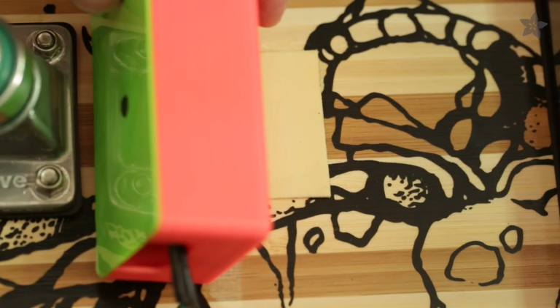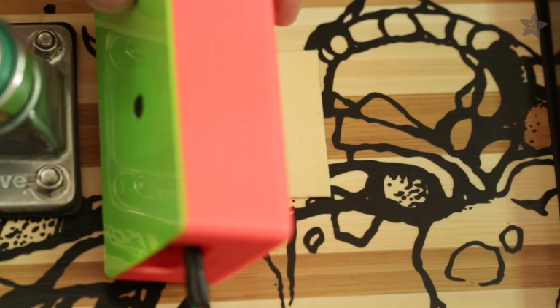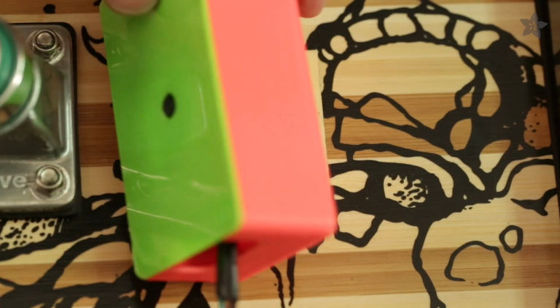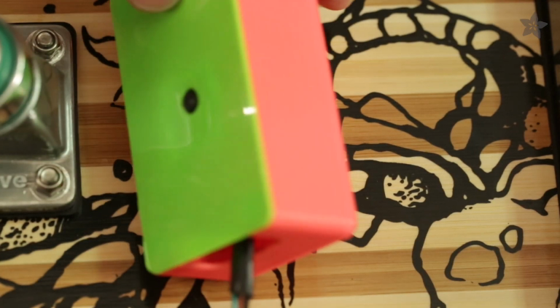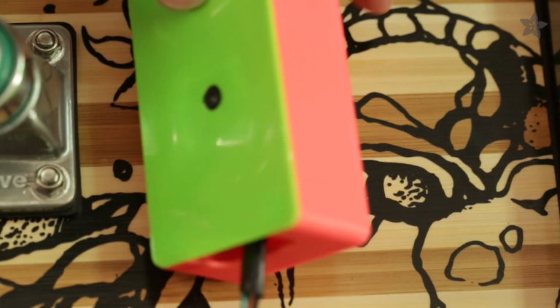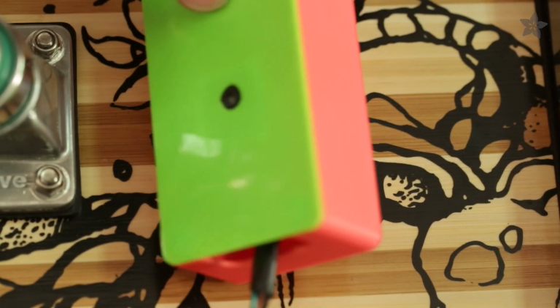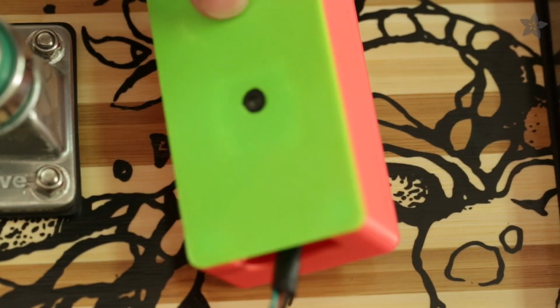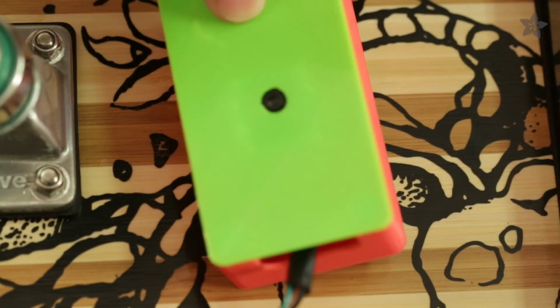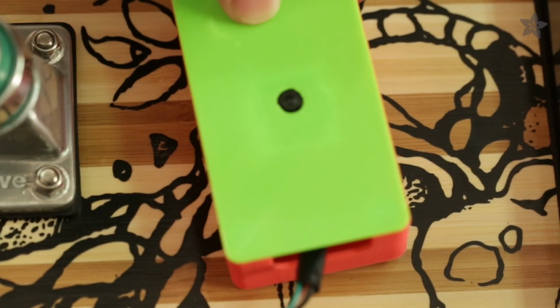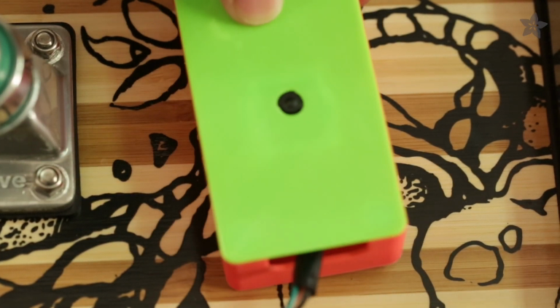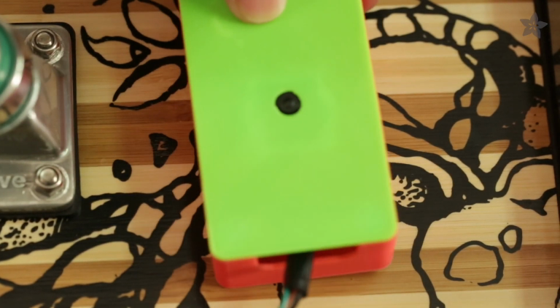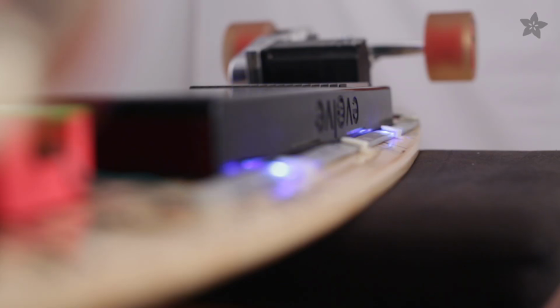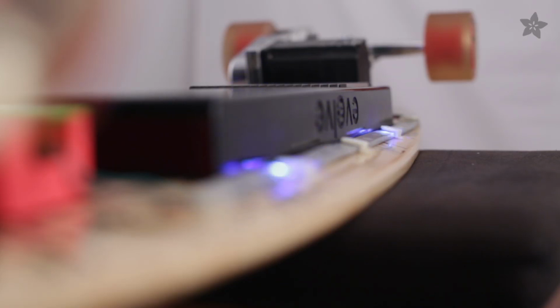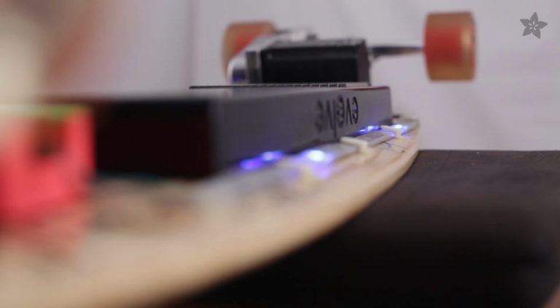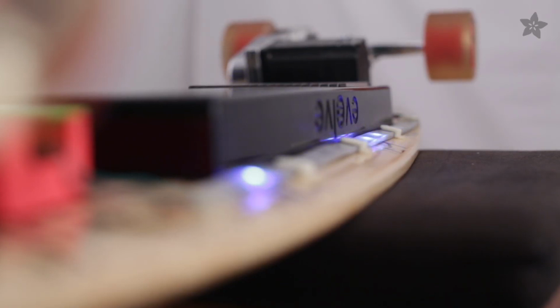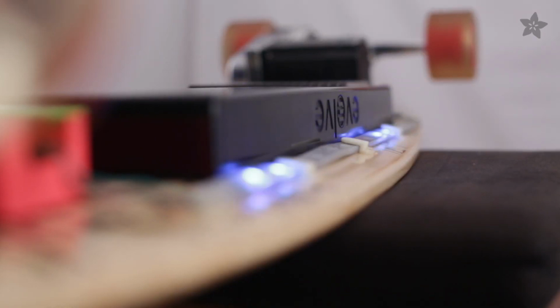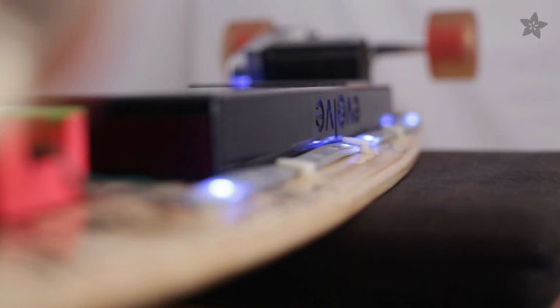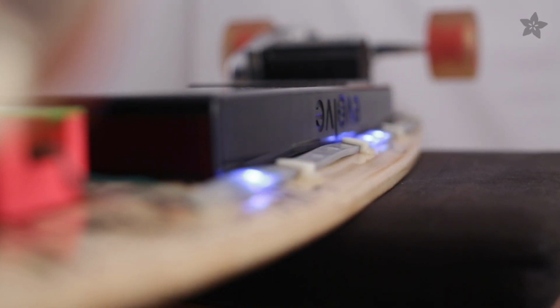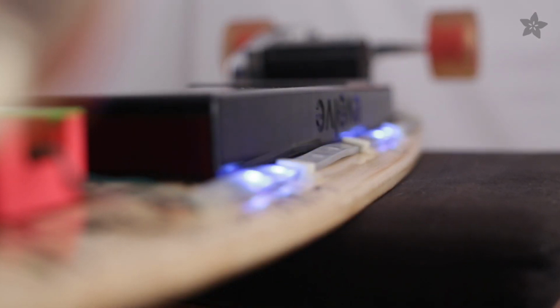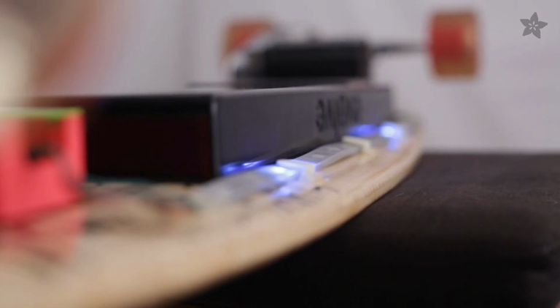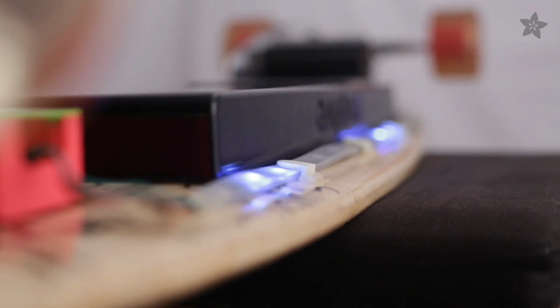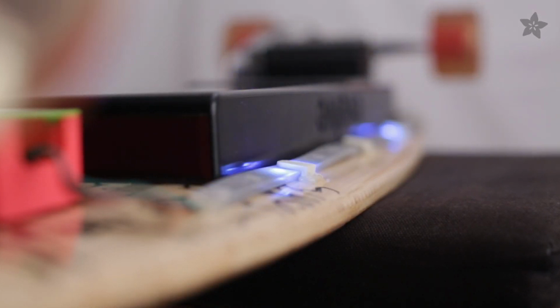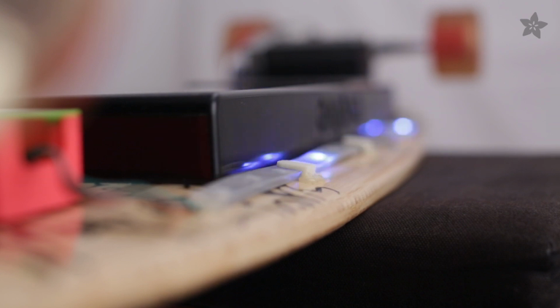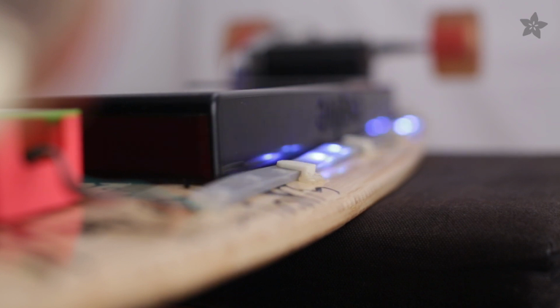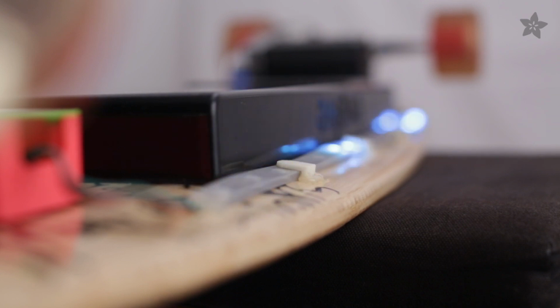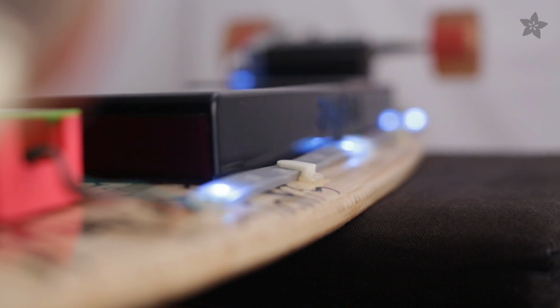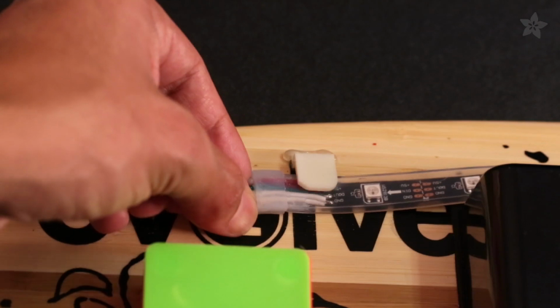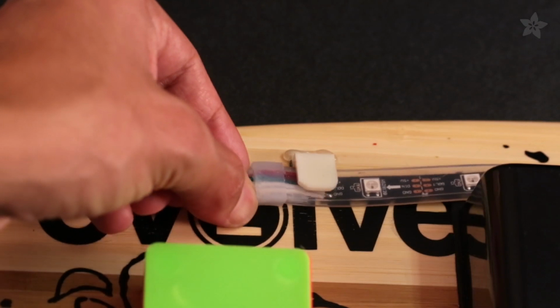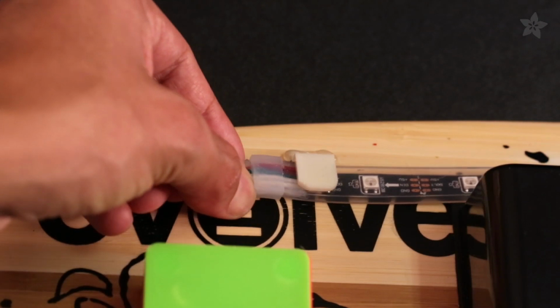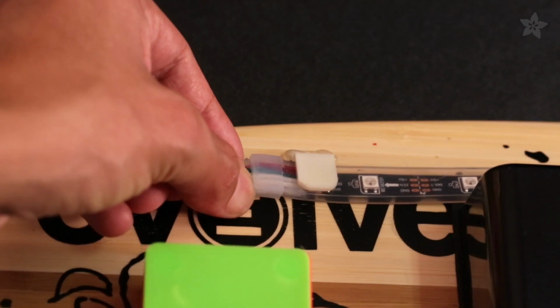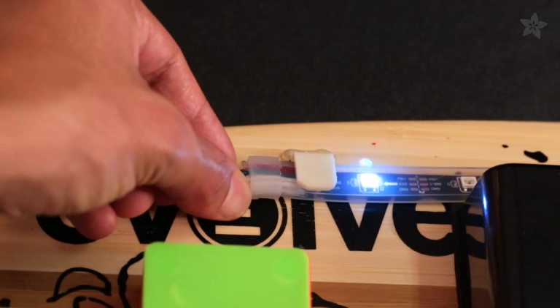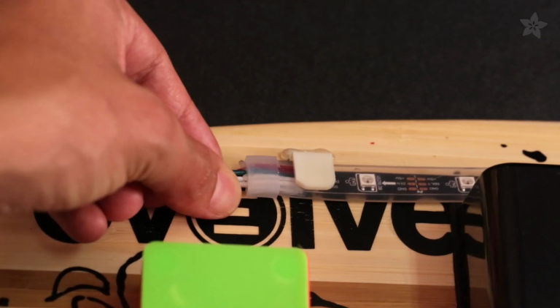We use double sided foam tape to mount the enclosure. The NeoPixel strips slide into place with these 3D printed clips.